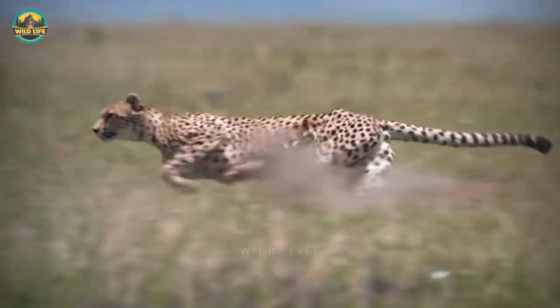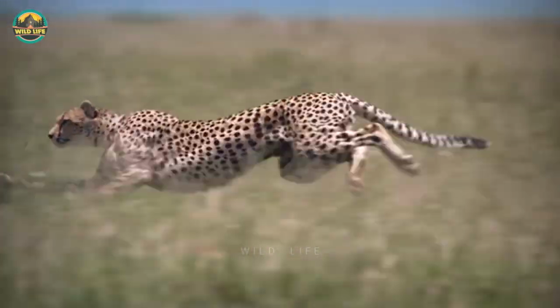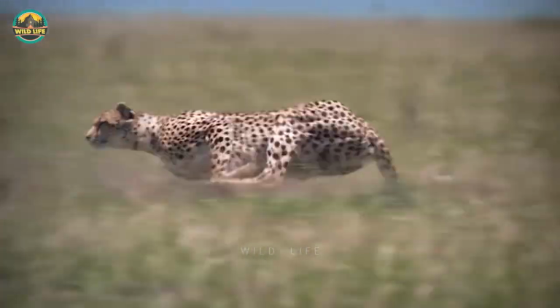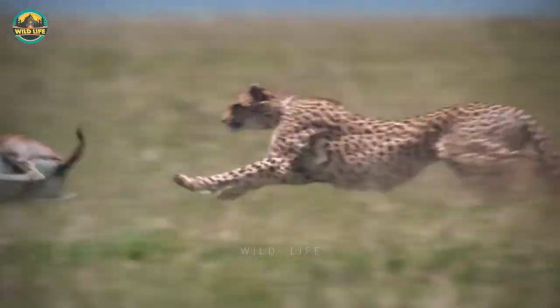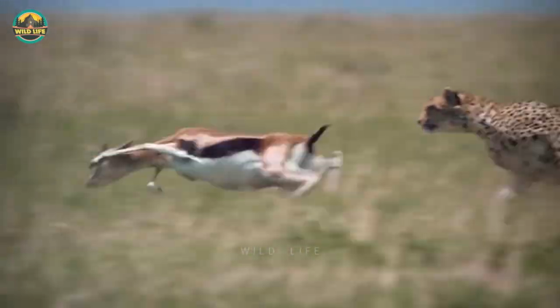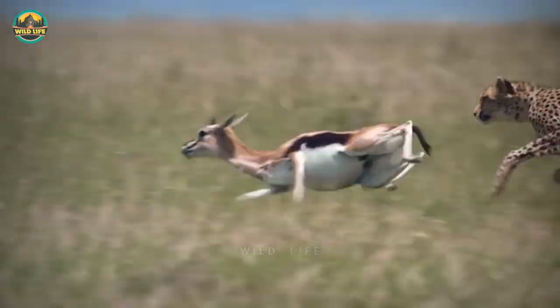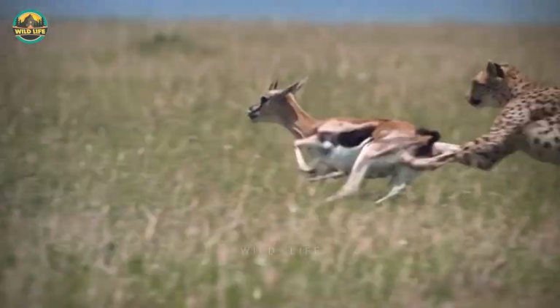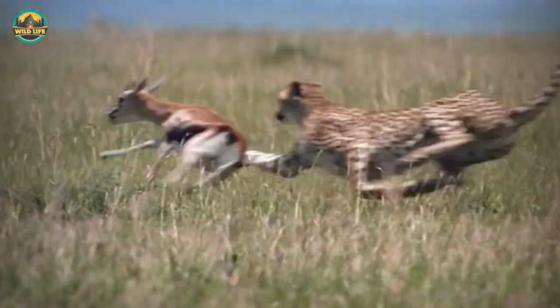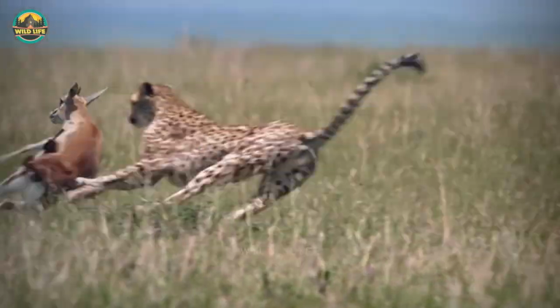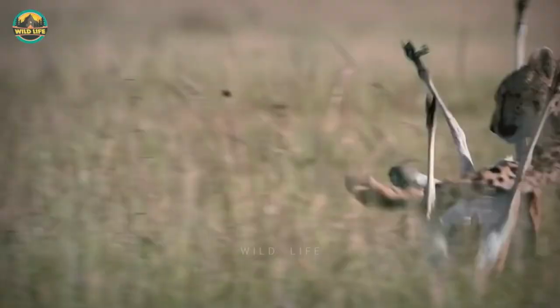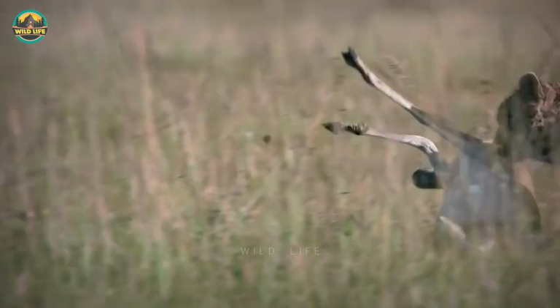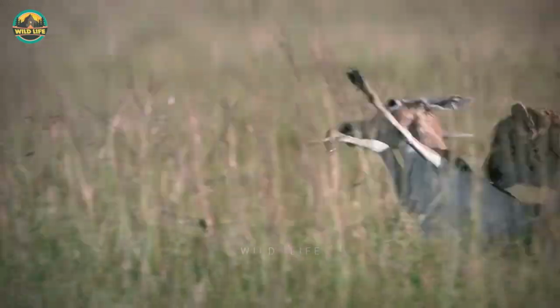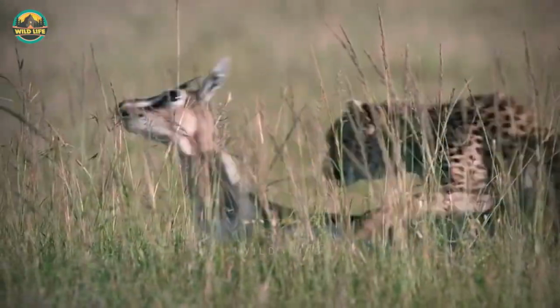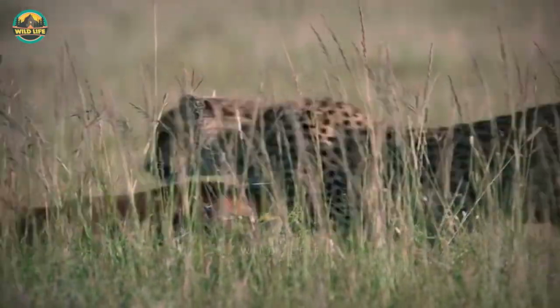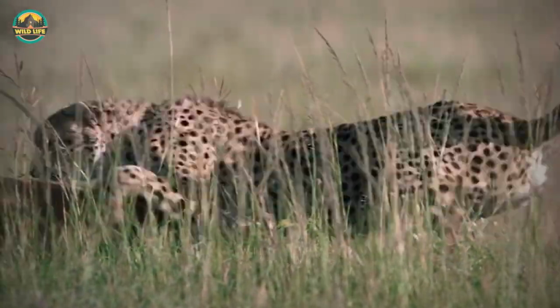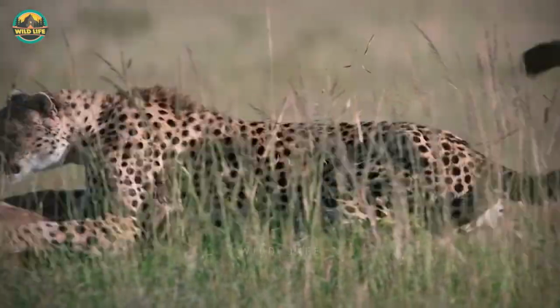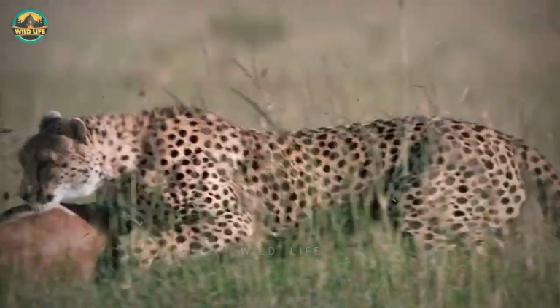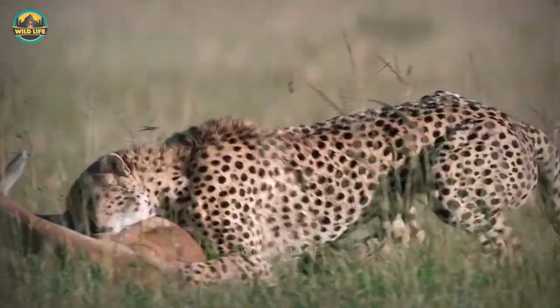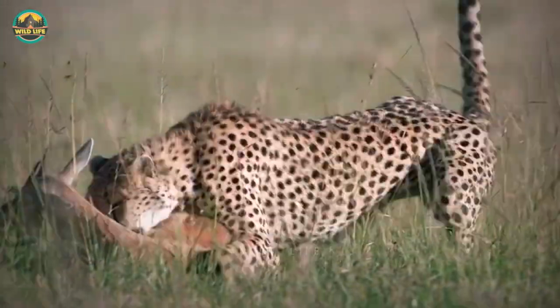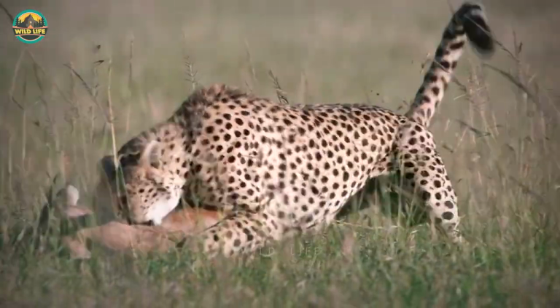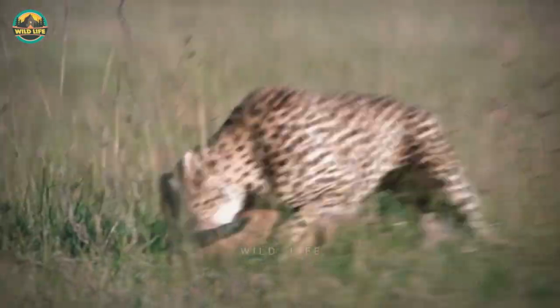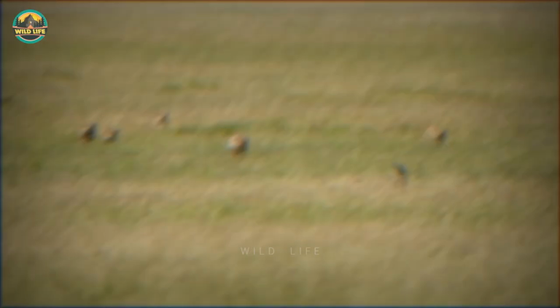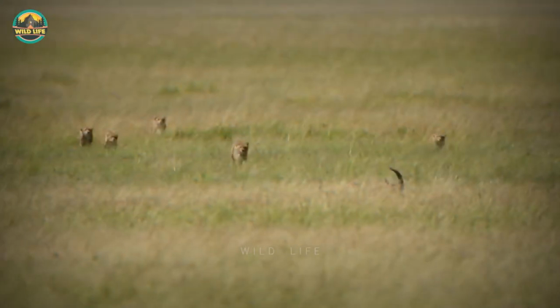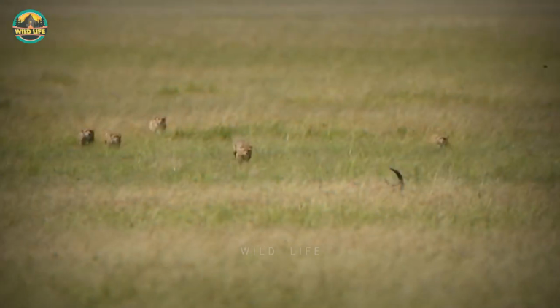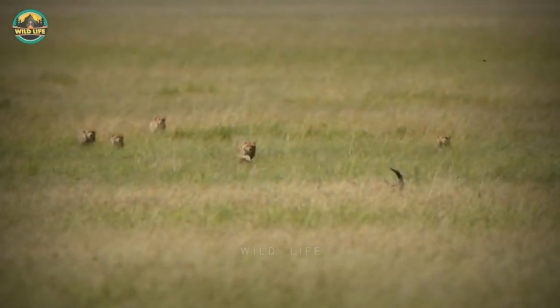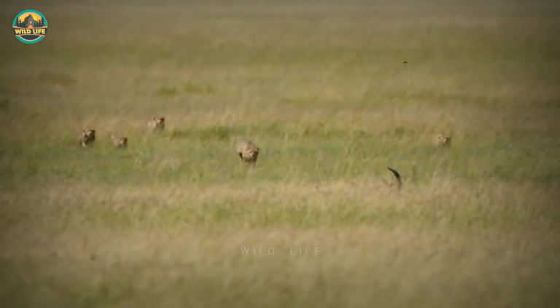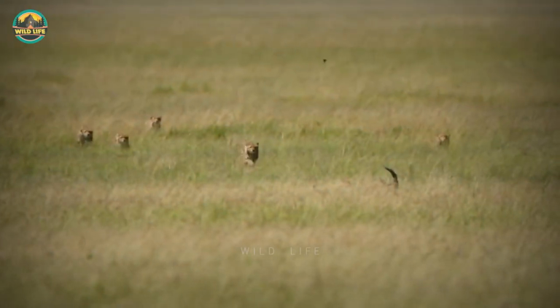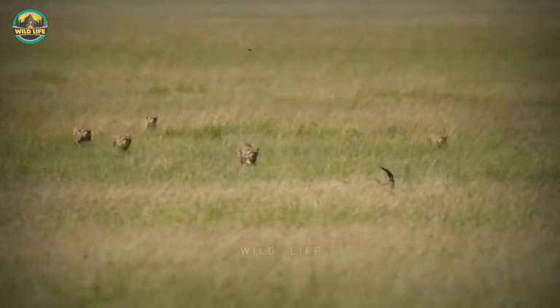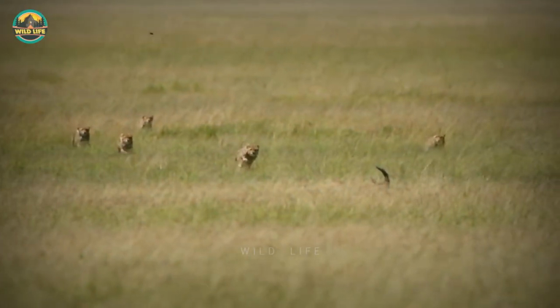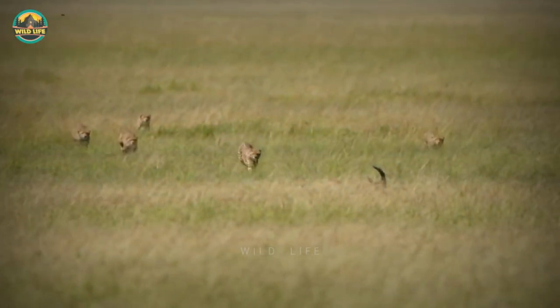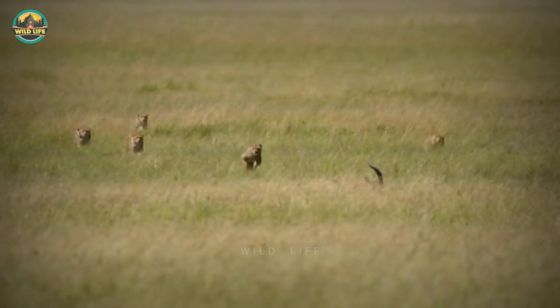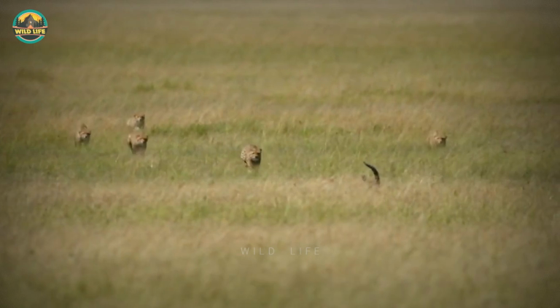Number 8: A cheetah chases an antelope in this video and uses all its speed to catch up to the animal, which is eventually taken down and killed.